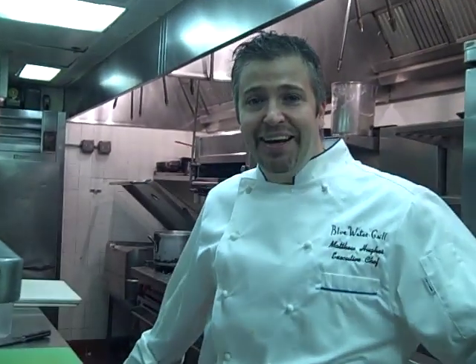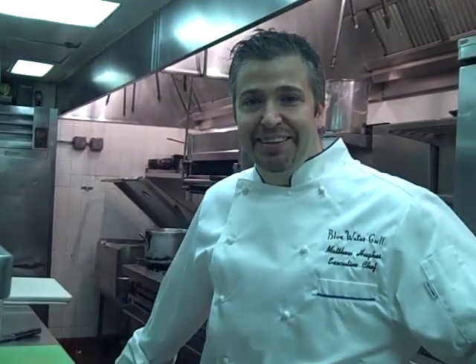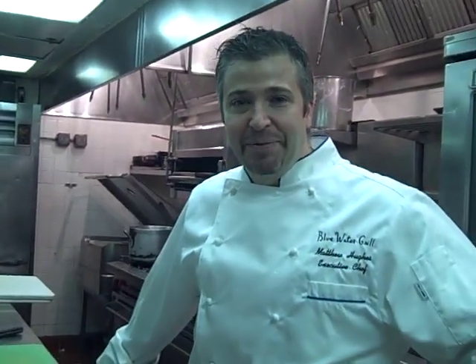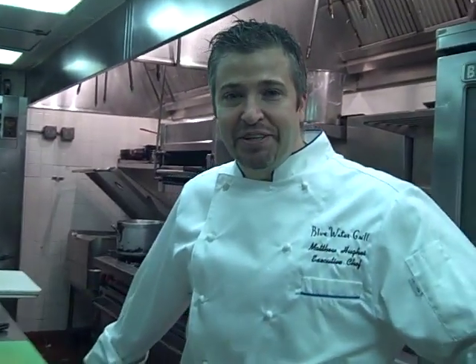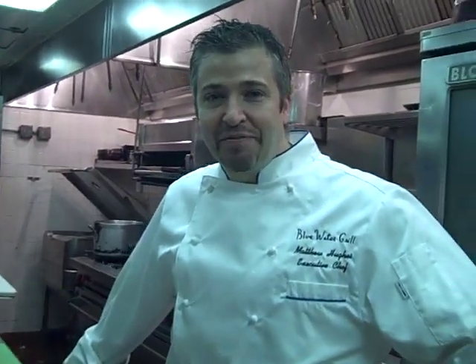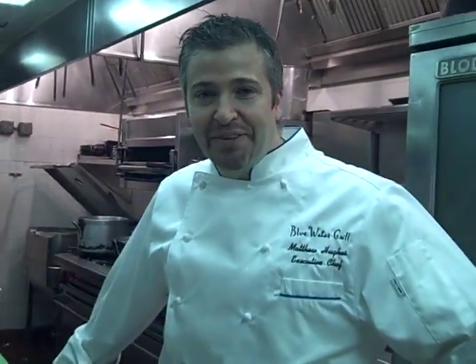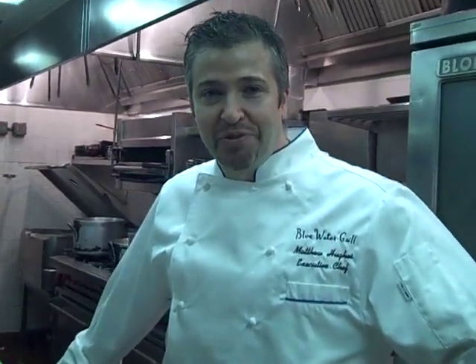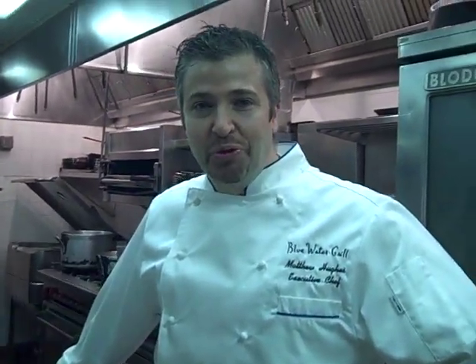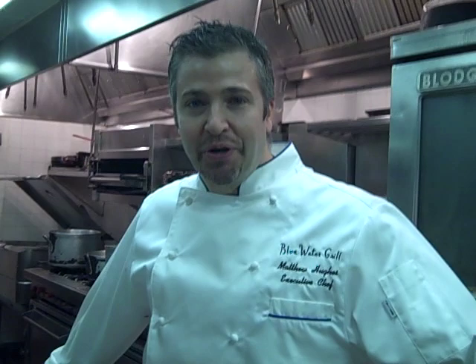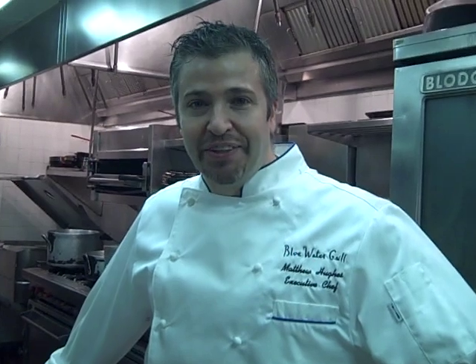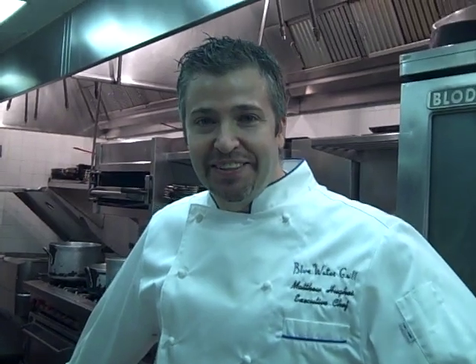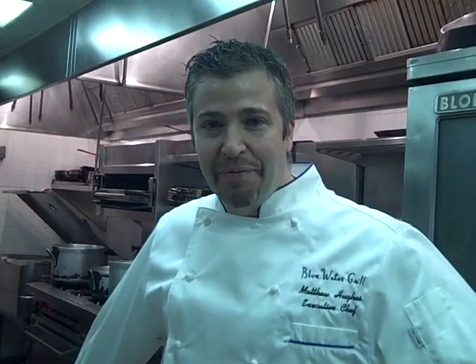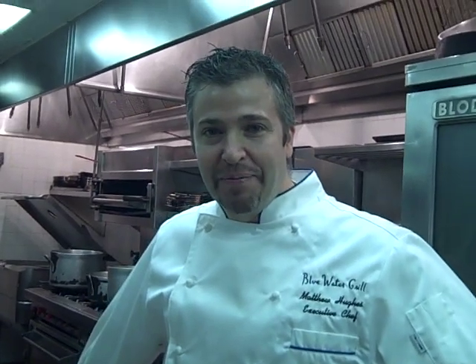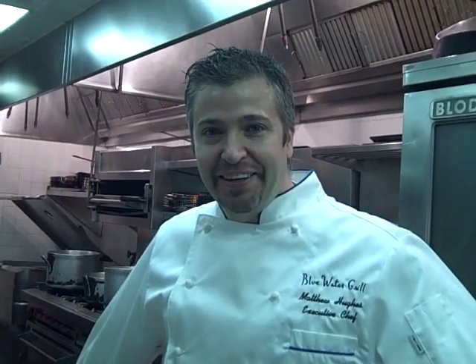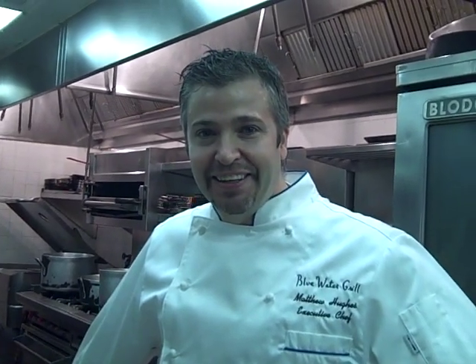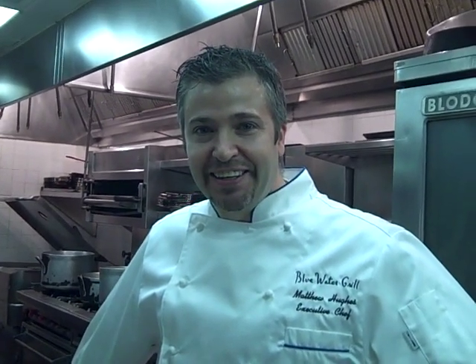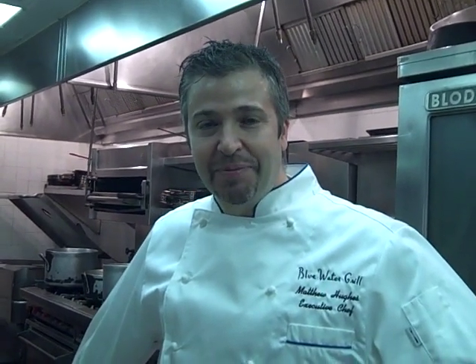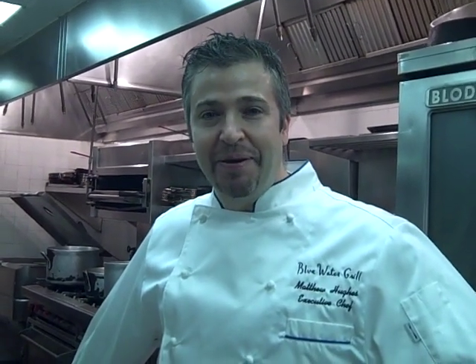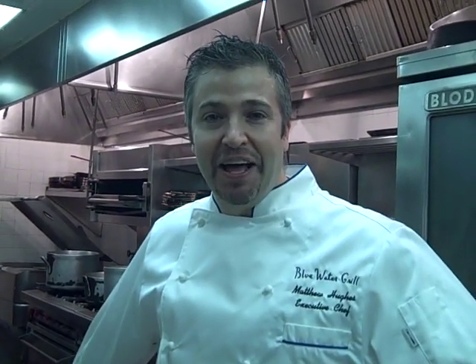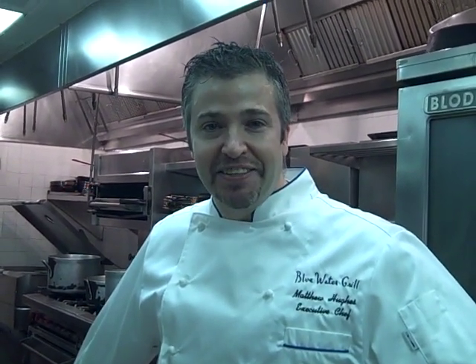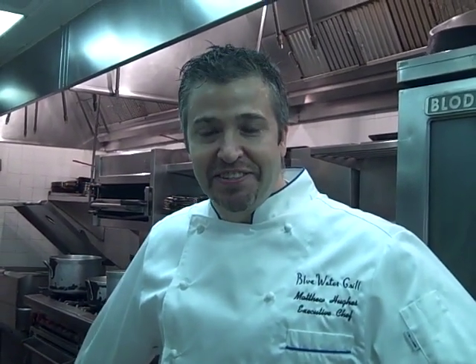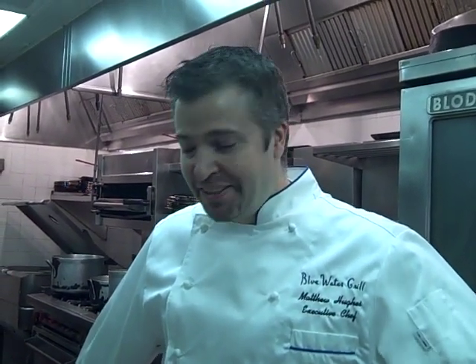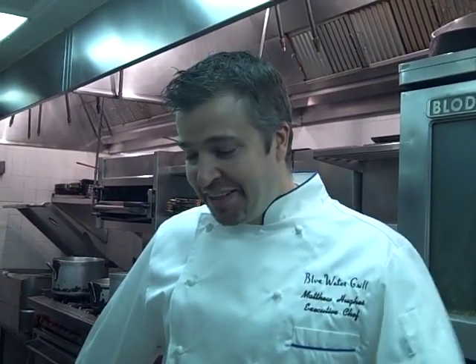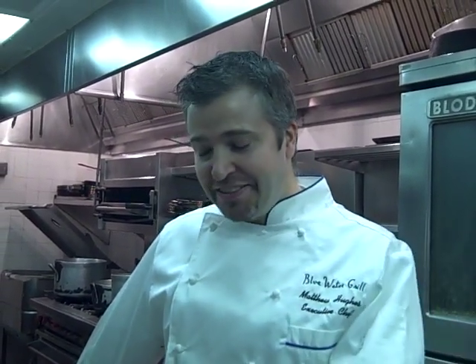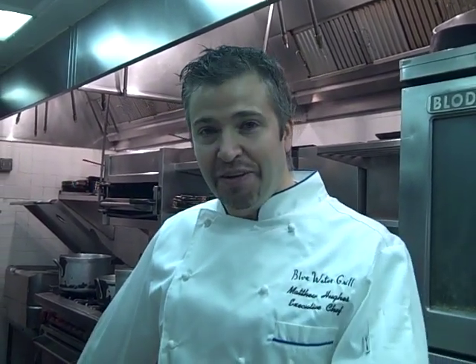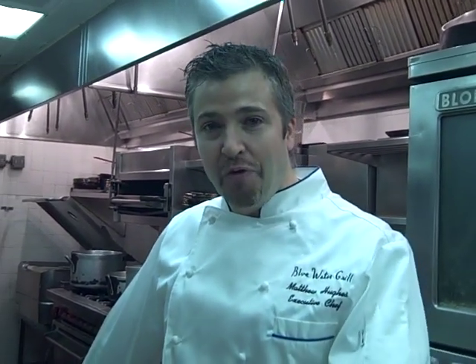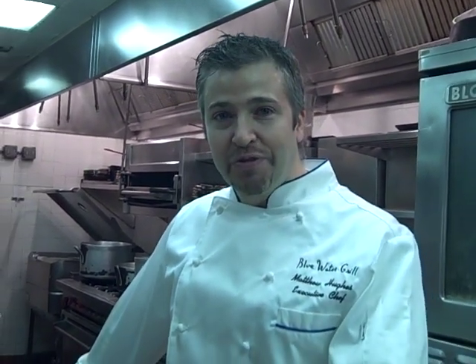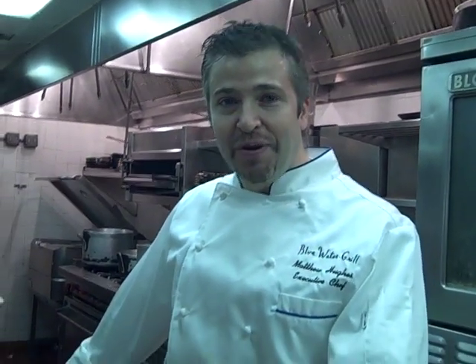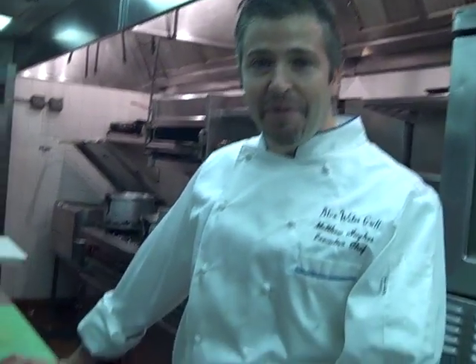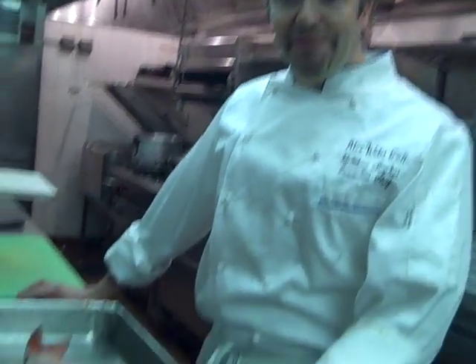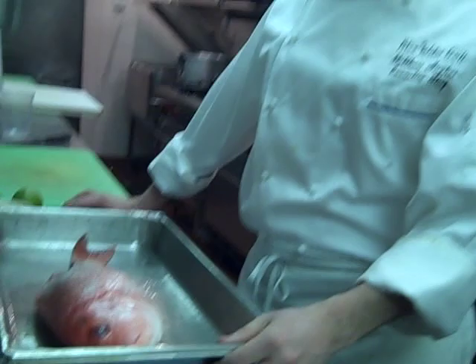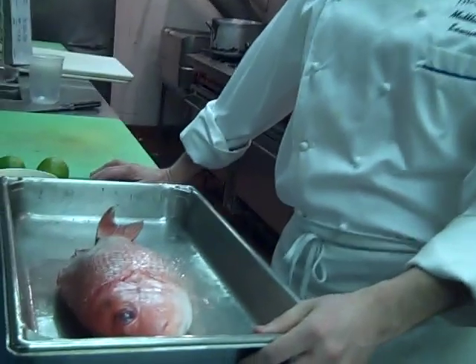Hi, this is Chef Matthews from Blue Water Grill and today we're going to make something I make for the holiday season. It's a whole roasted red snapper.